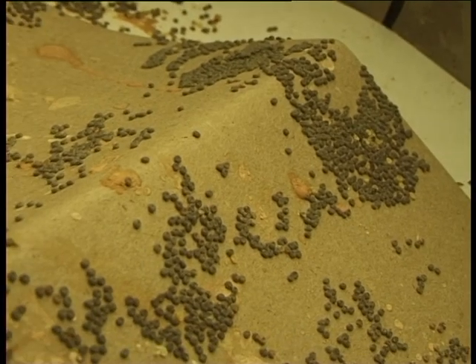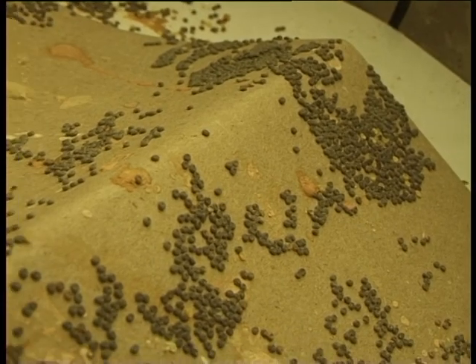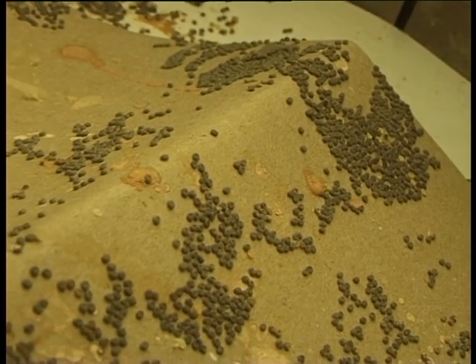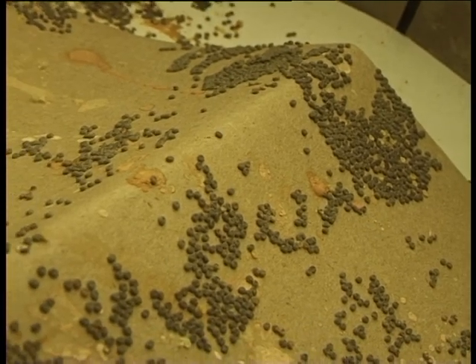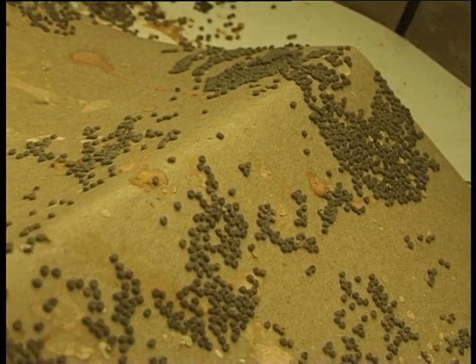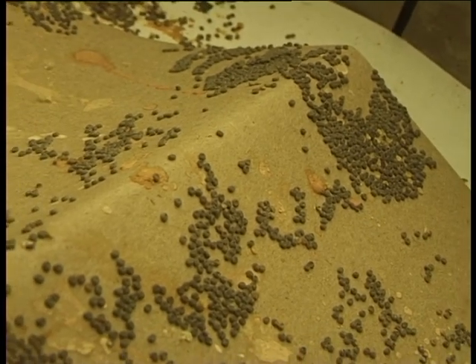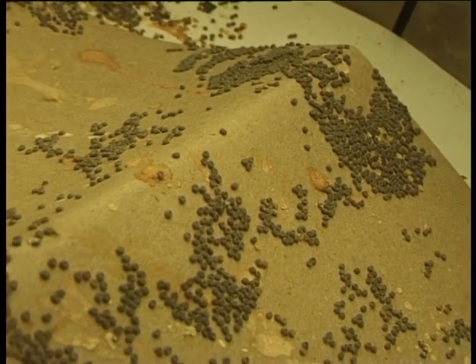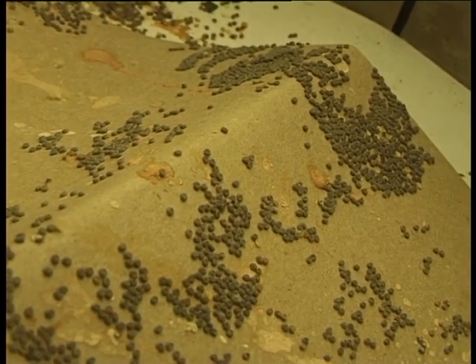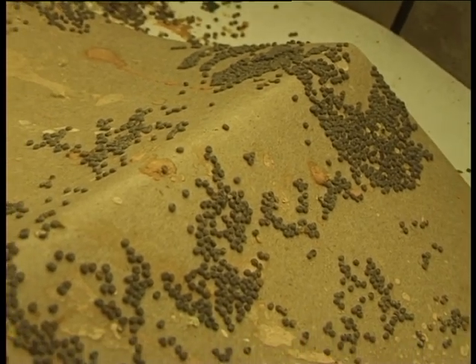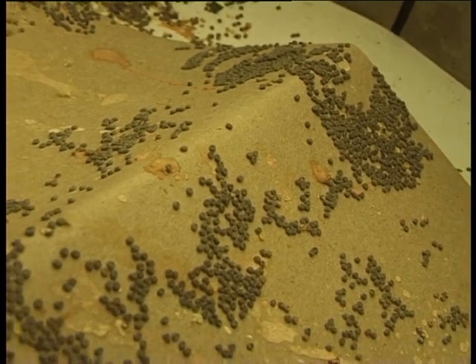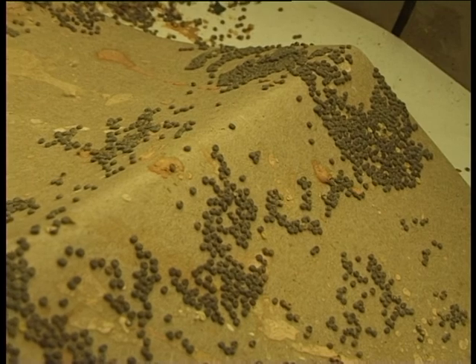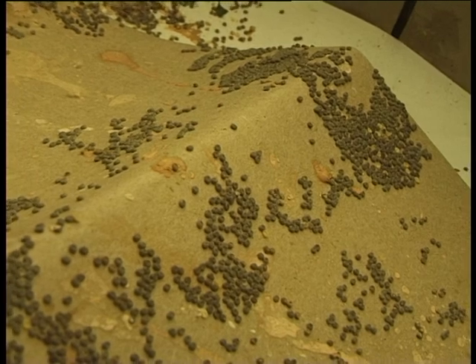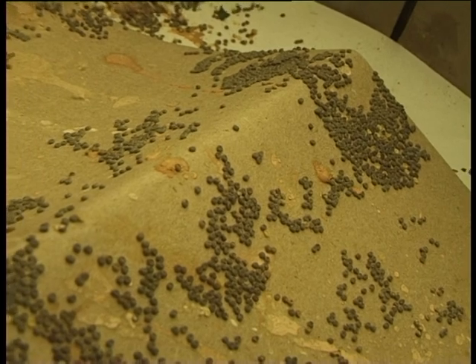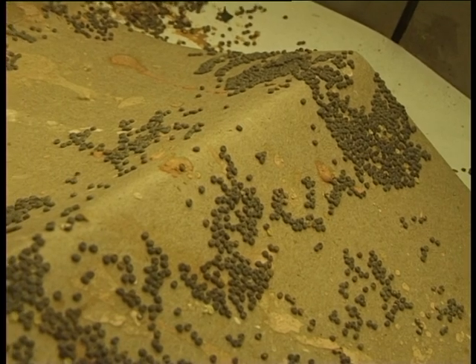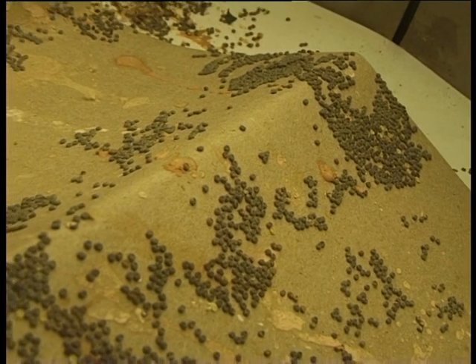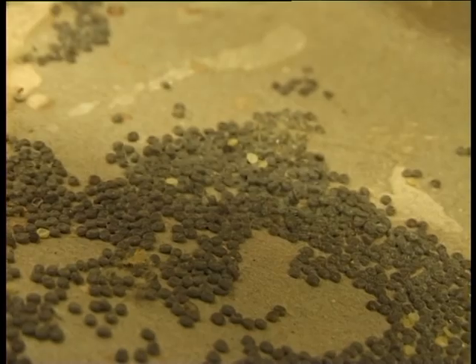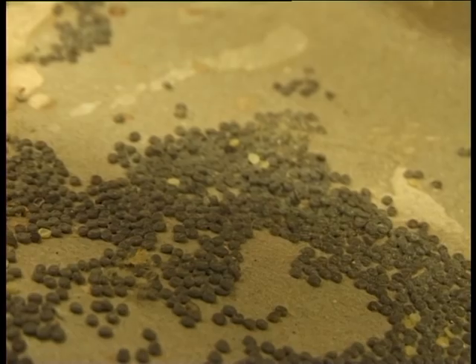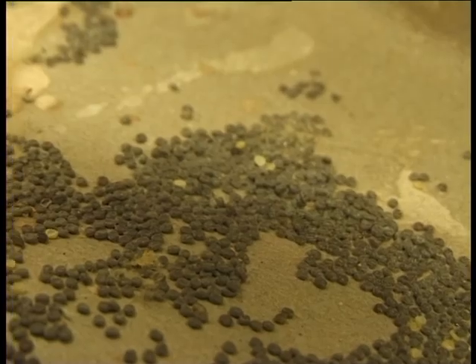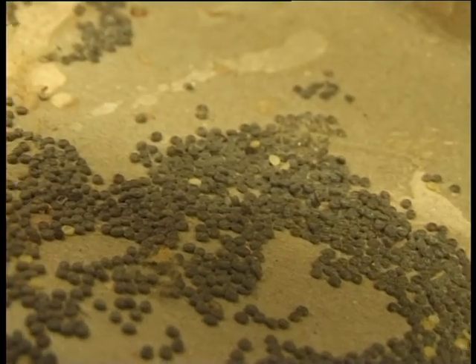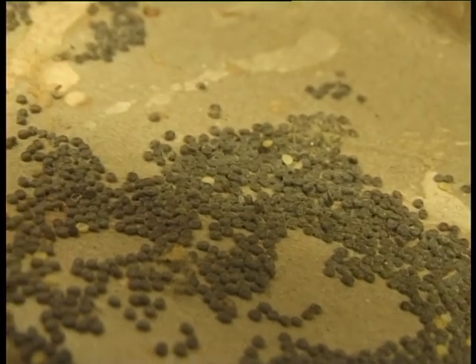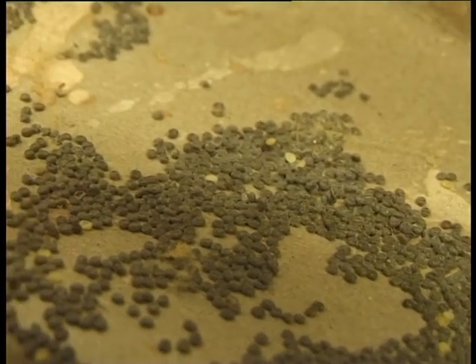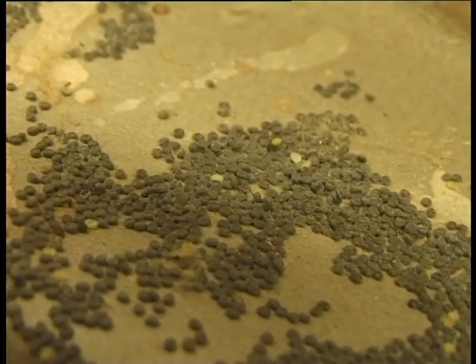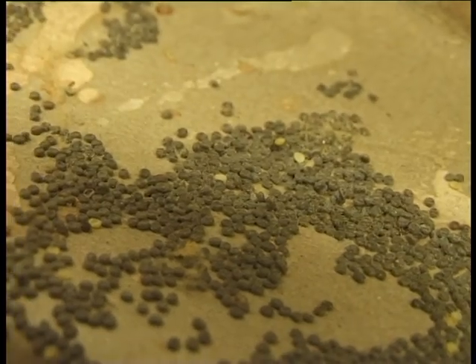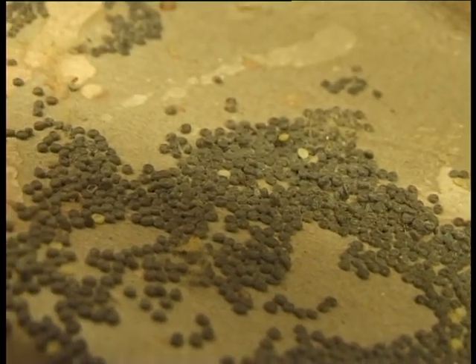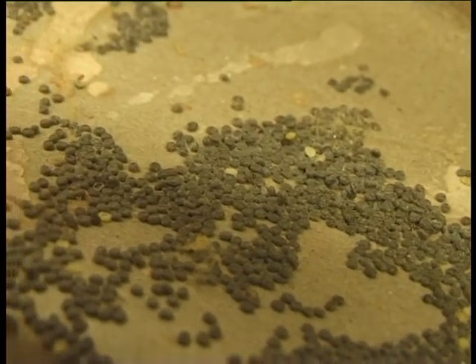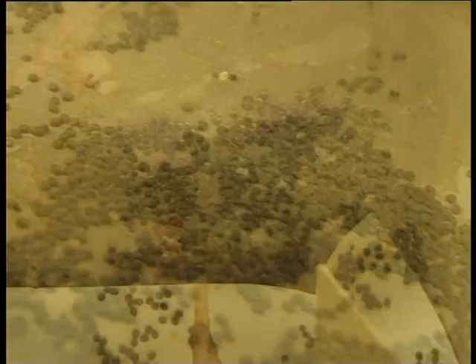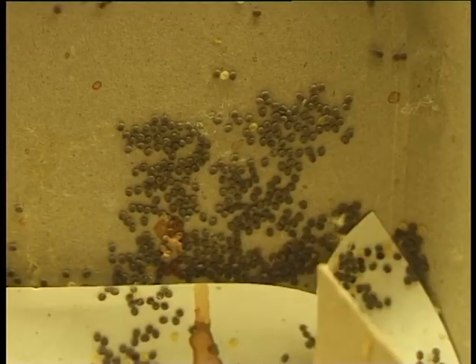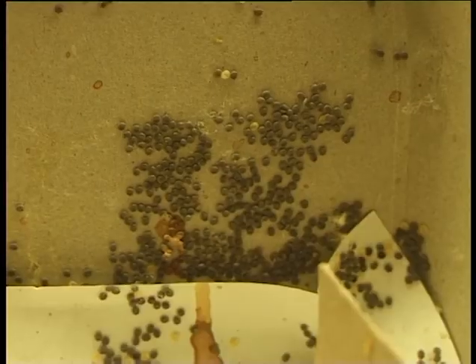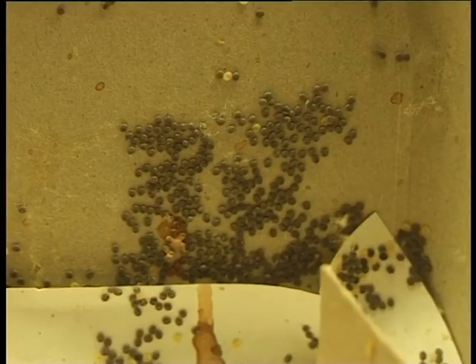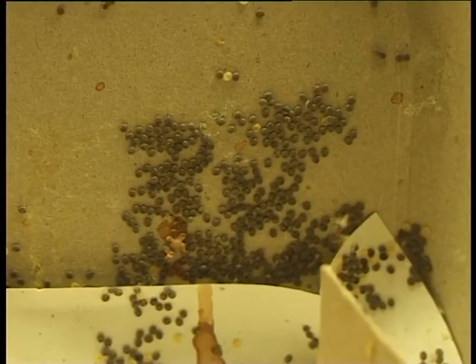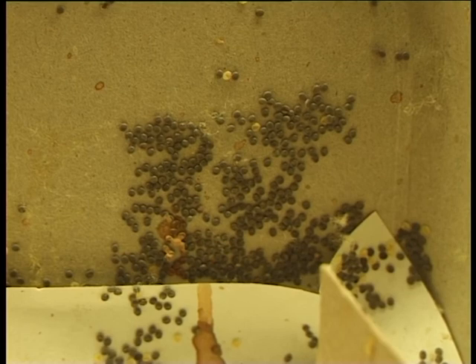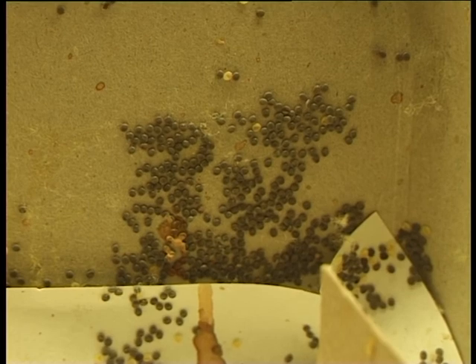At the Reptile Centre we breed a lot of our own foods purely because we find that it's better to give animals a lot of diversity.